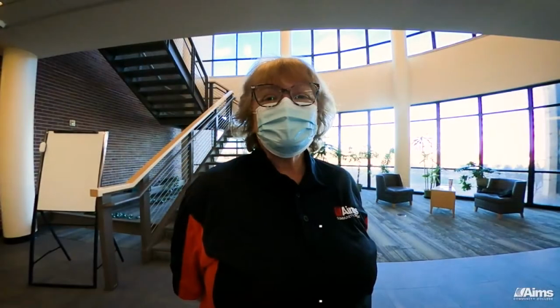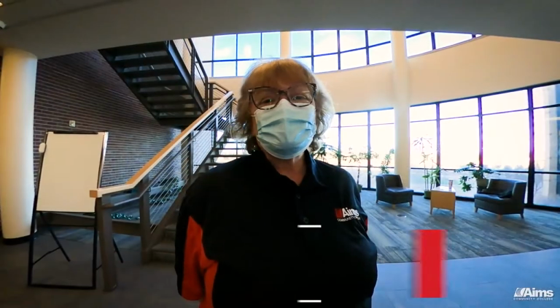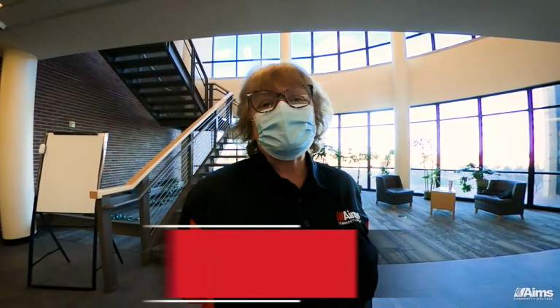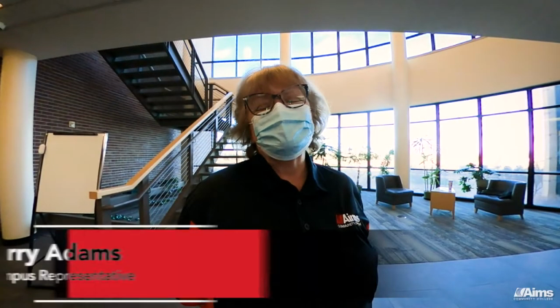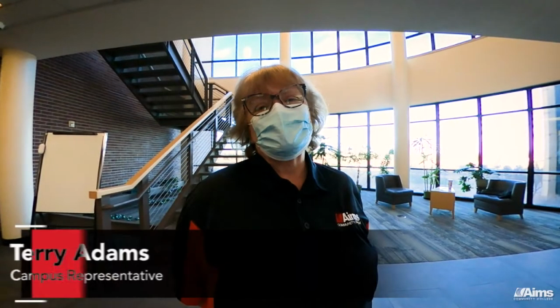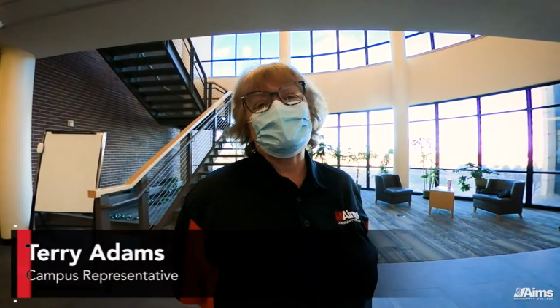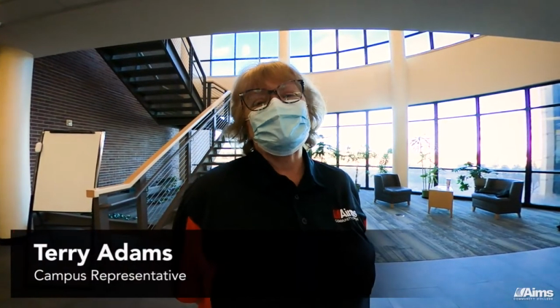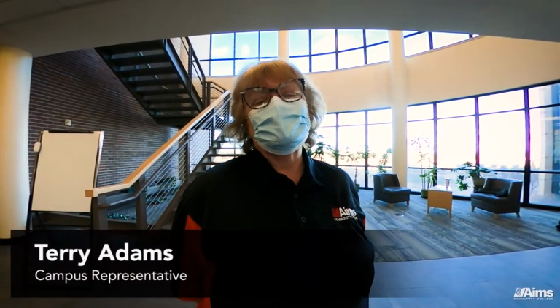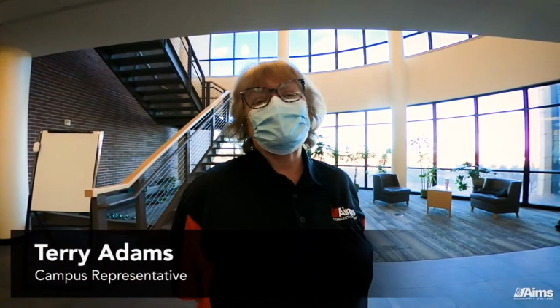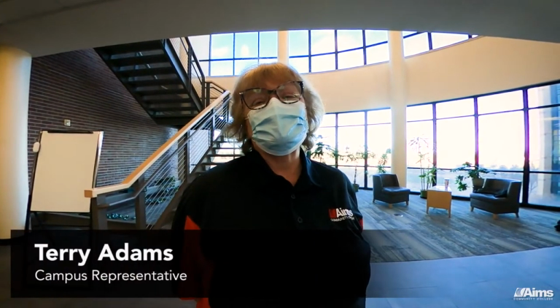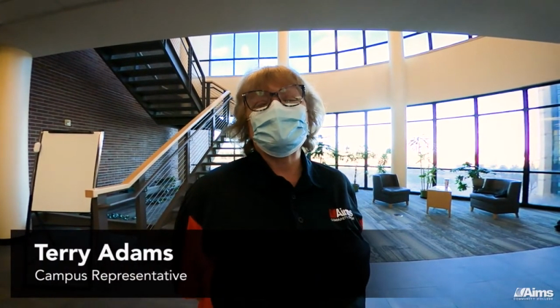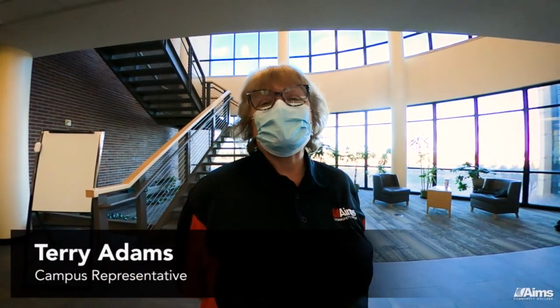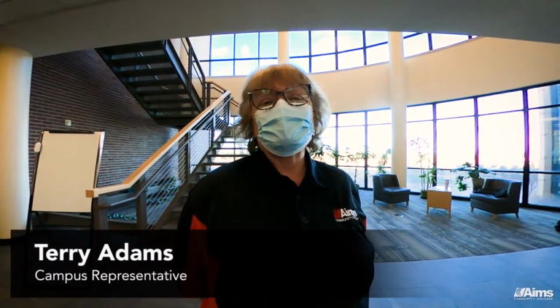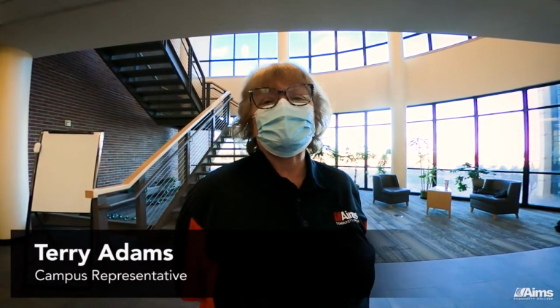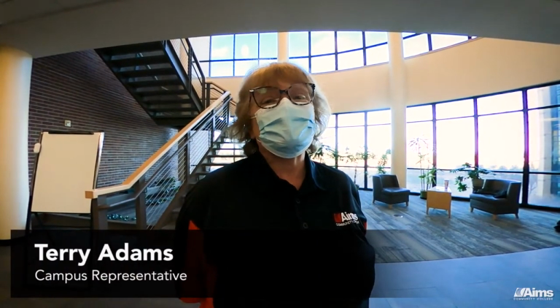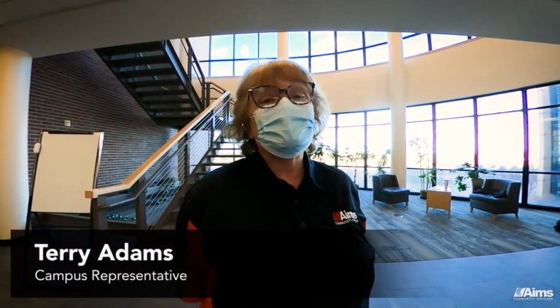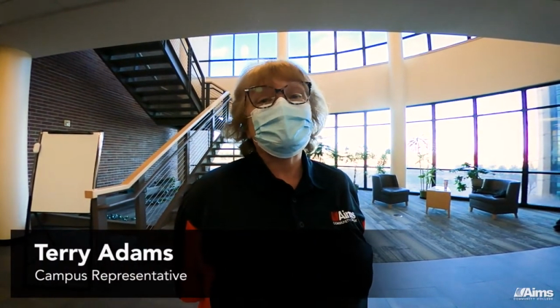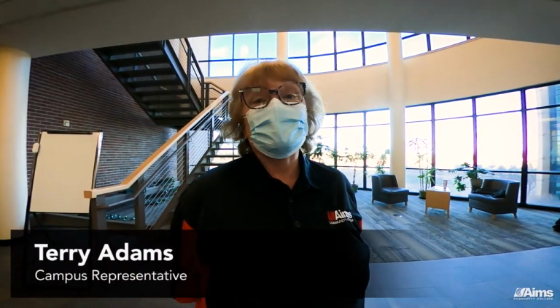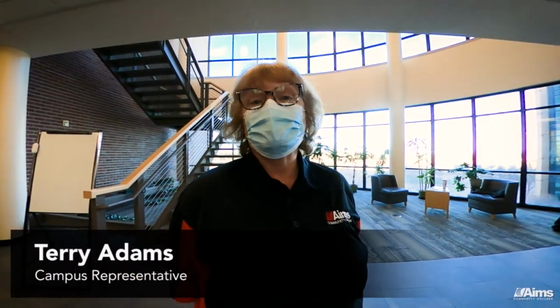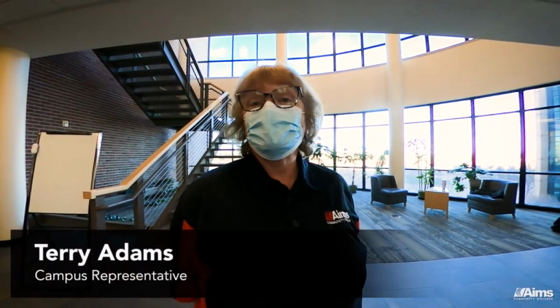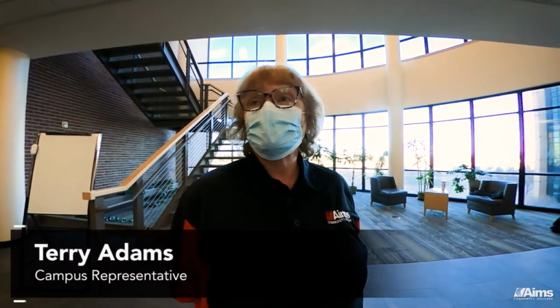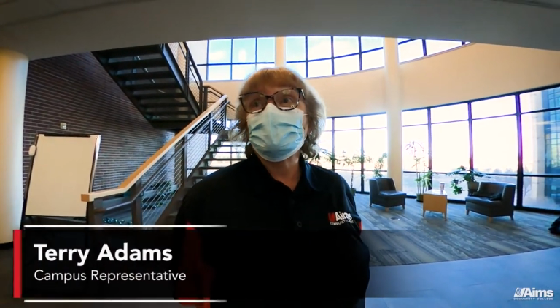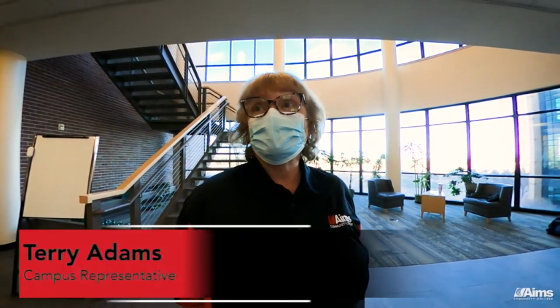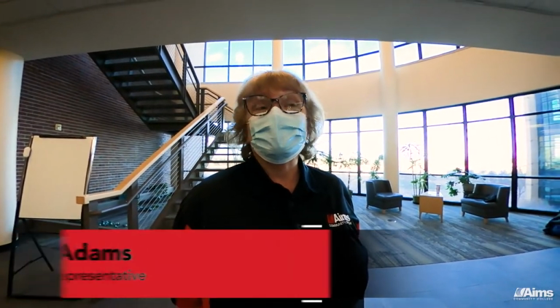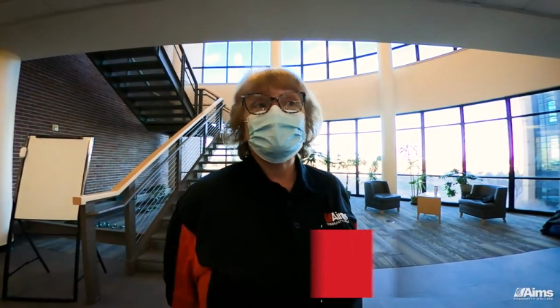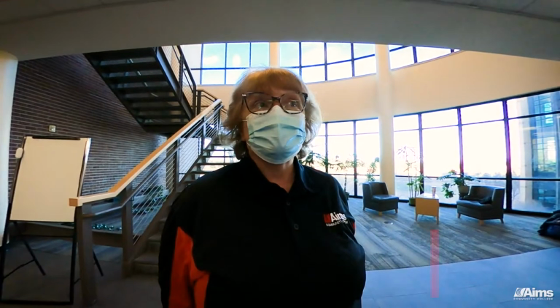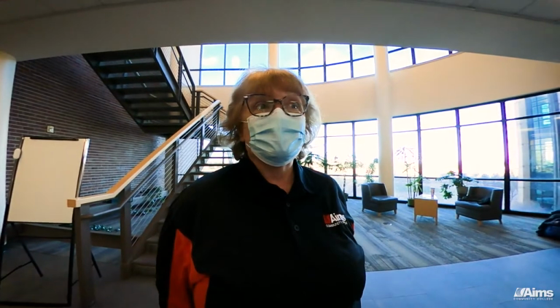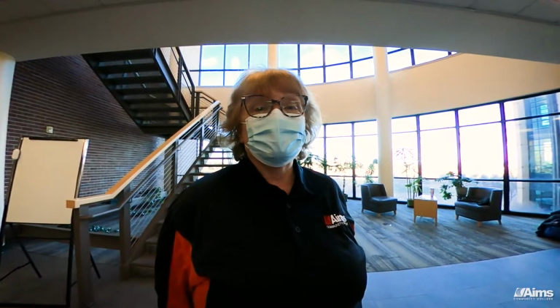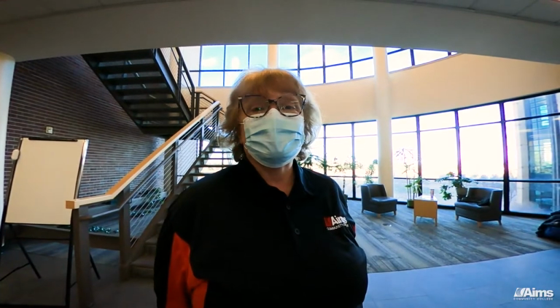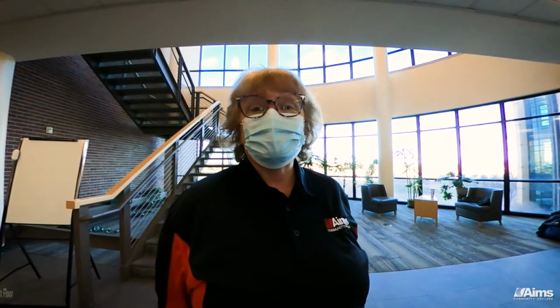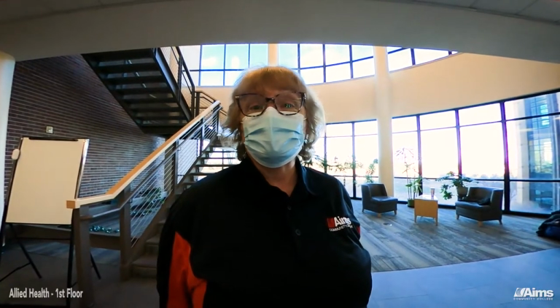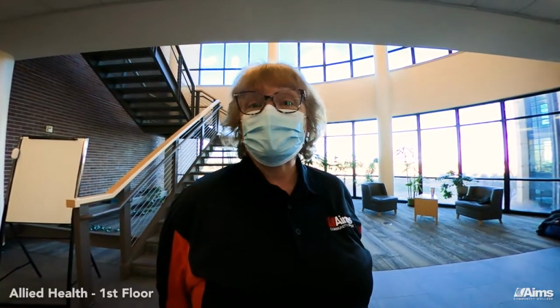Hi folks, I'm Terry. I'm a student campus representative and we're here in the lobby of the Allied Health building.